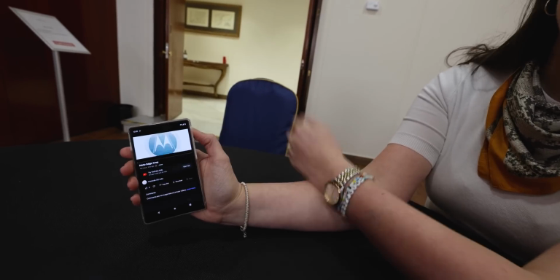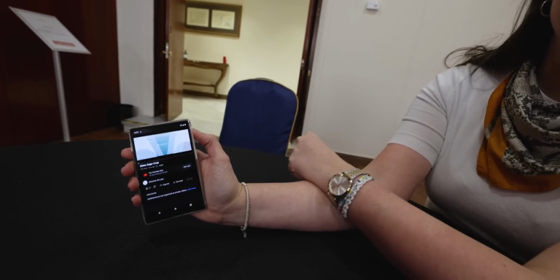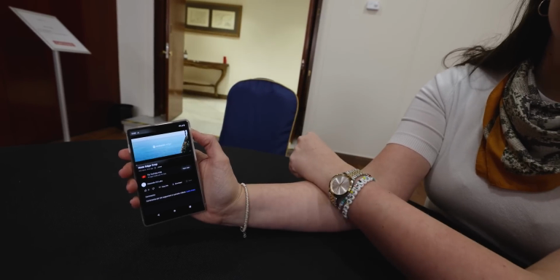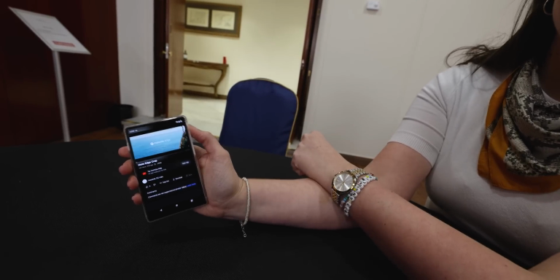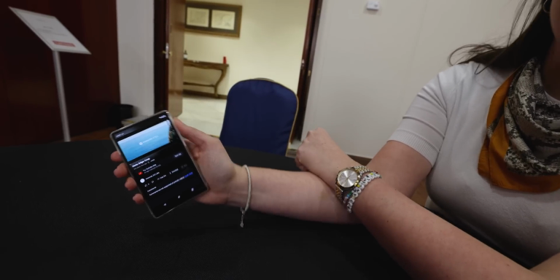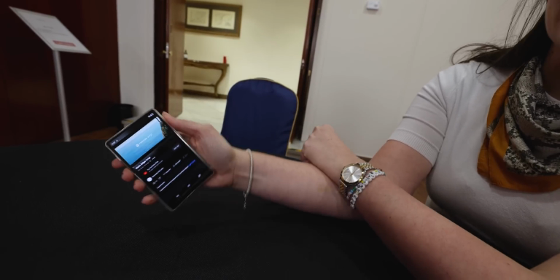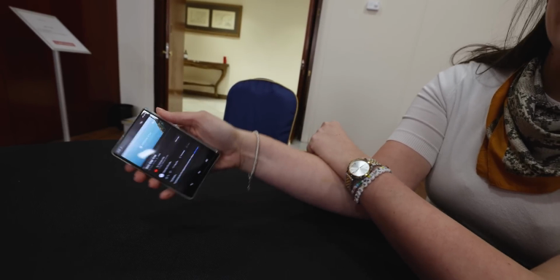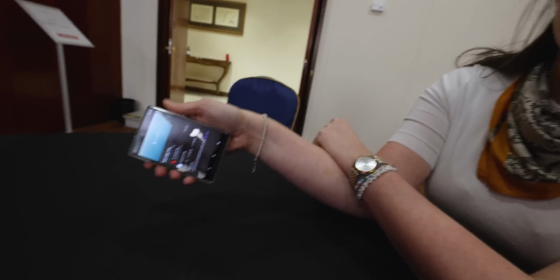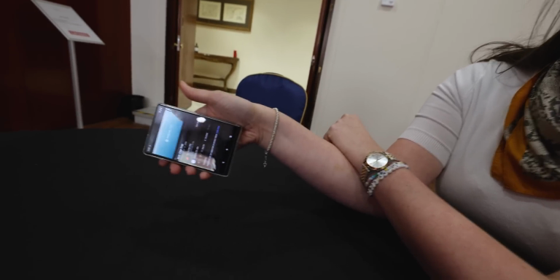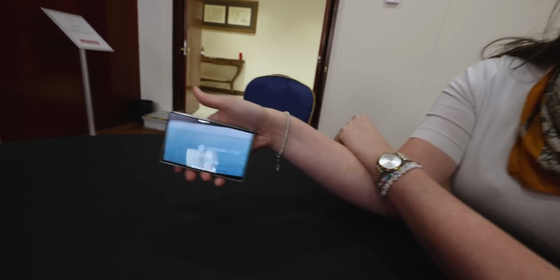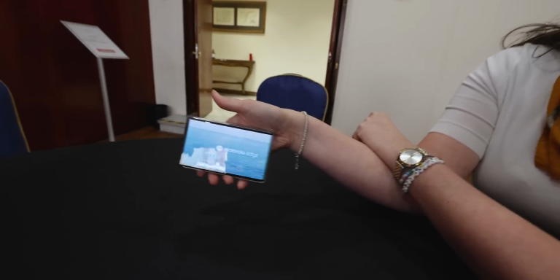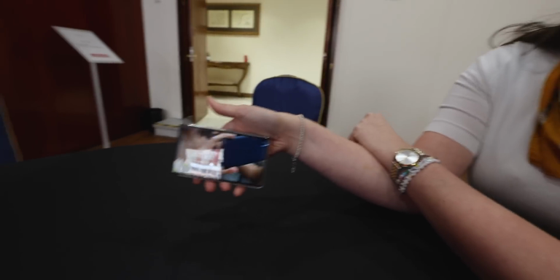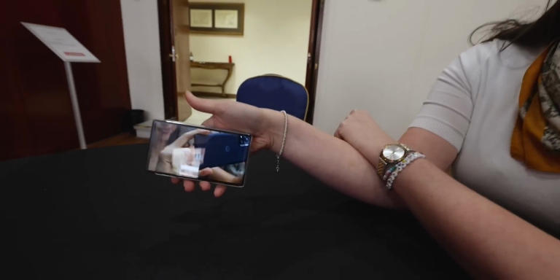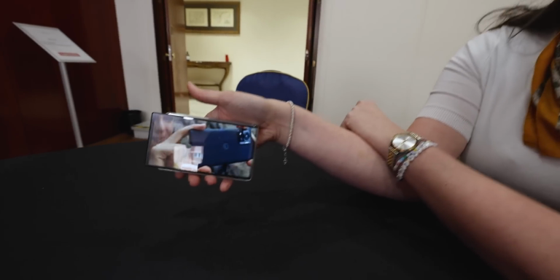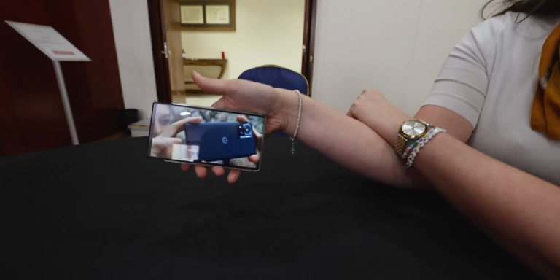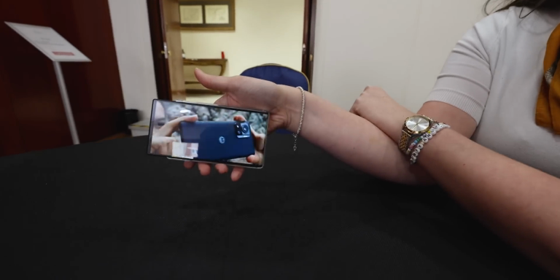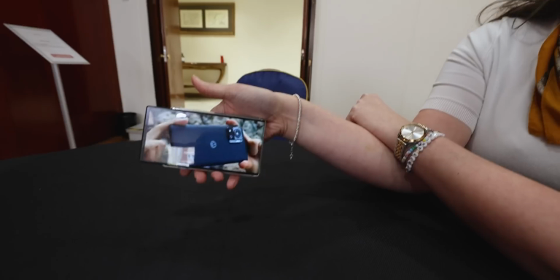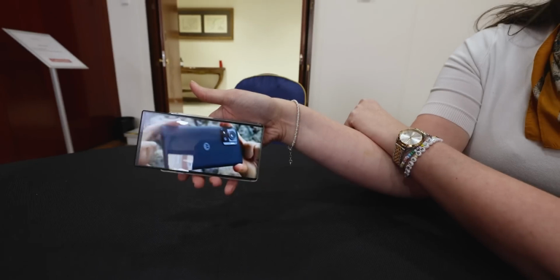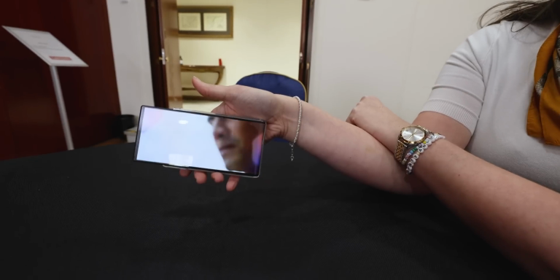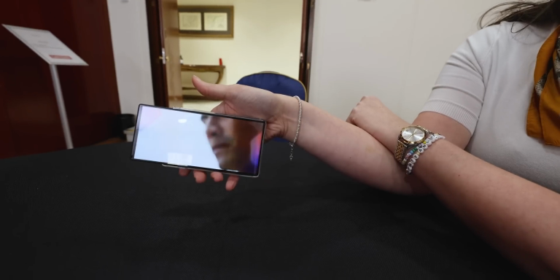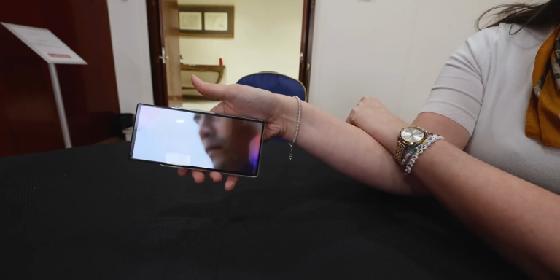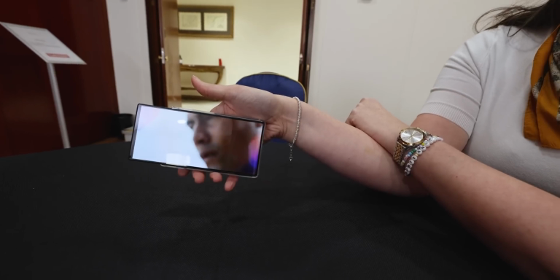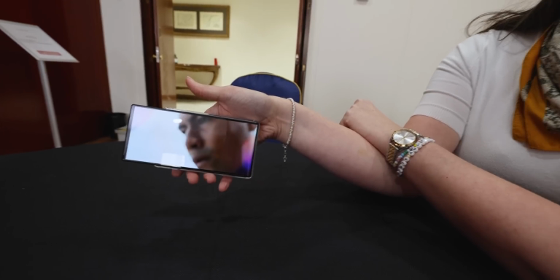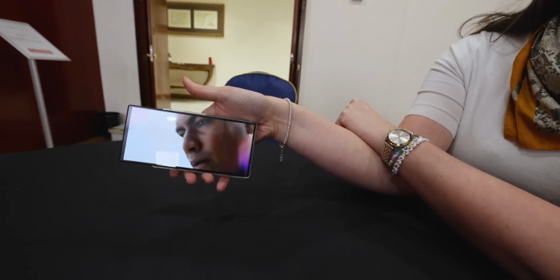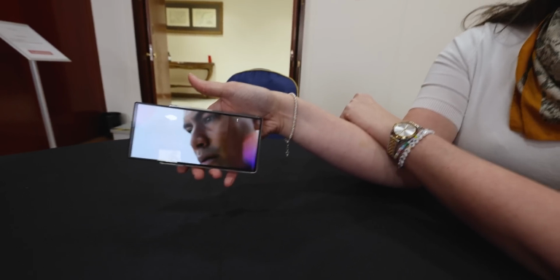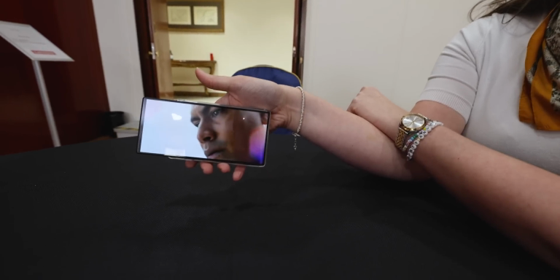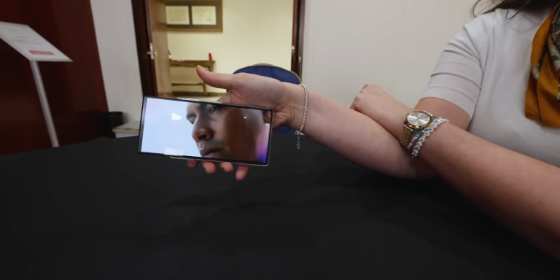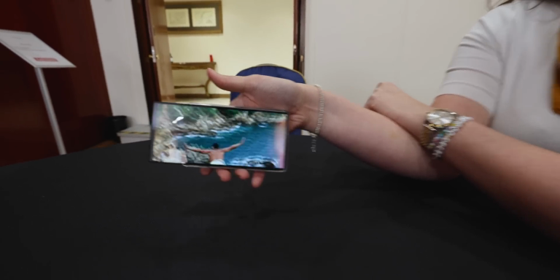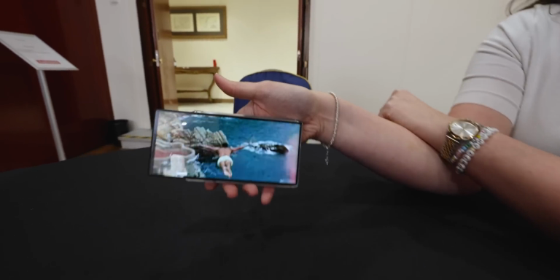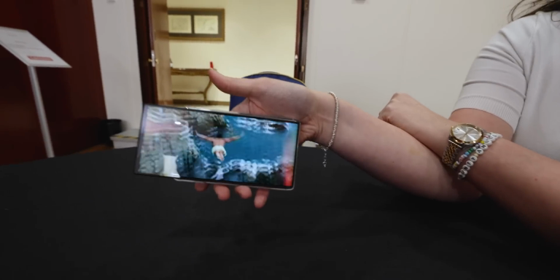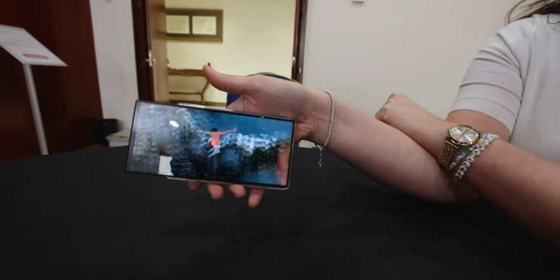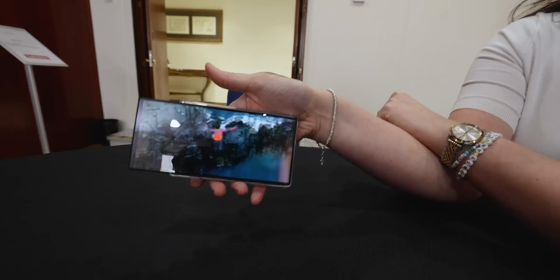I could watch it like this, or I could turn it without a press of a button and it's going to go full screen.